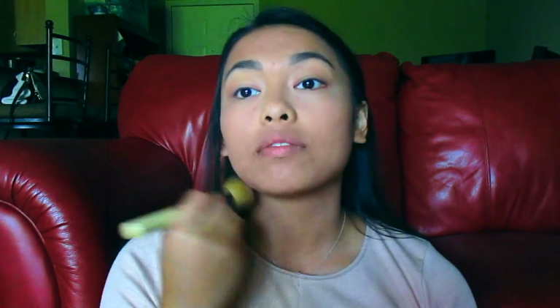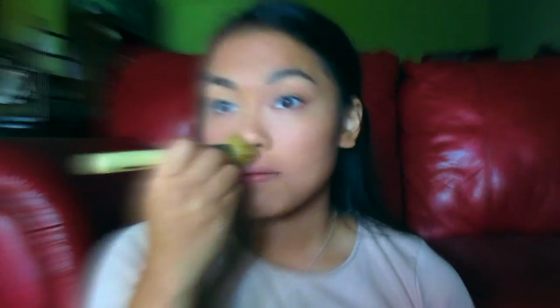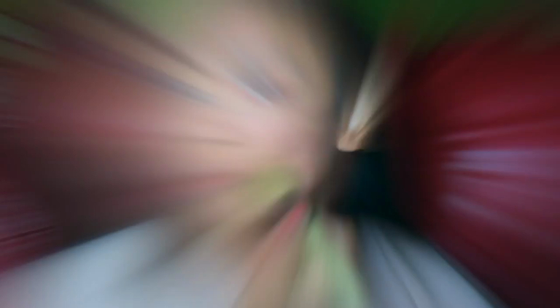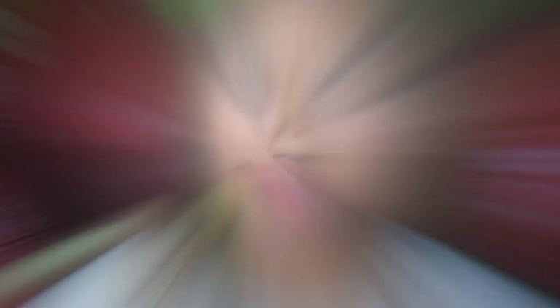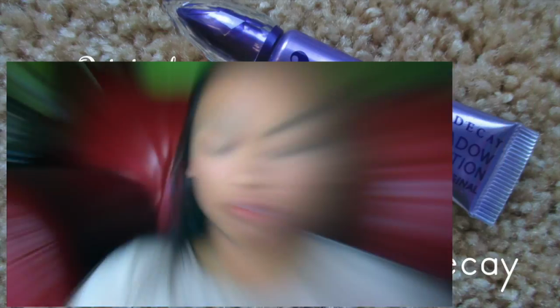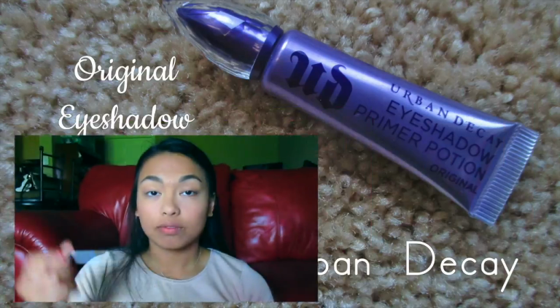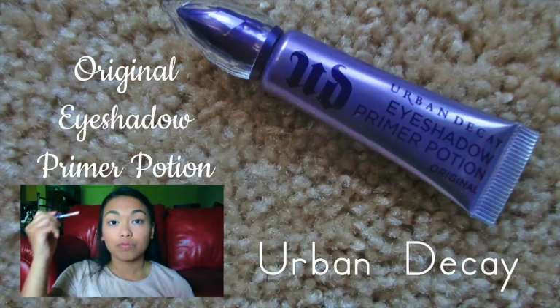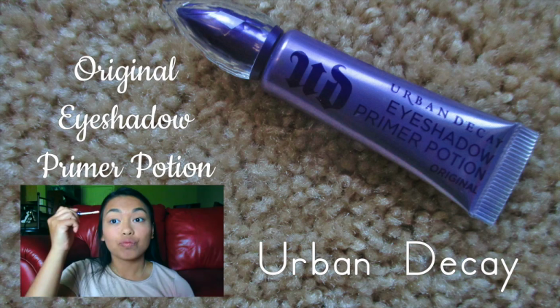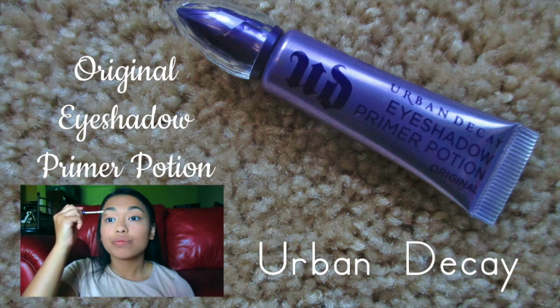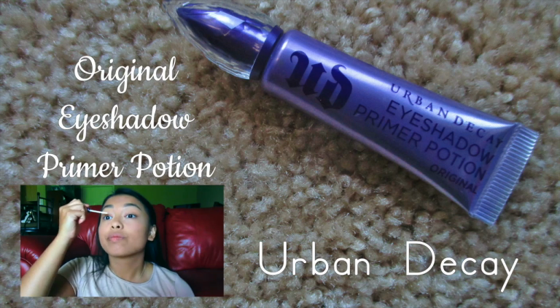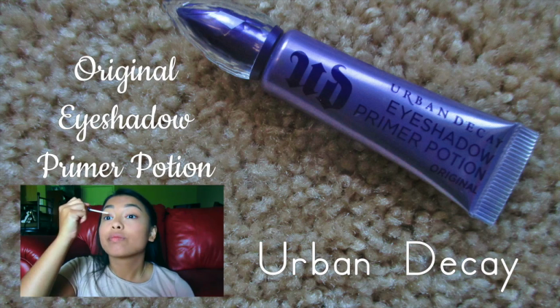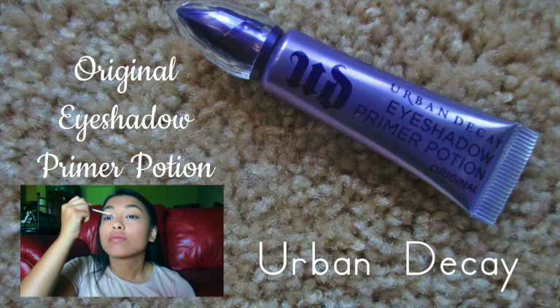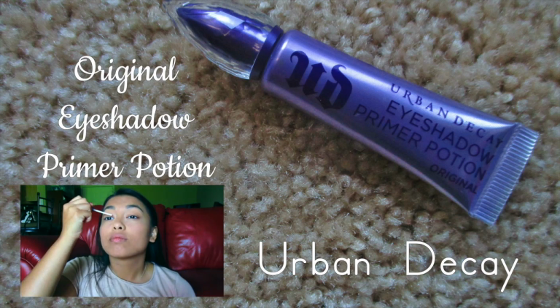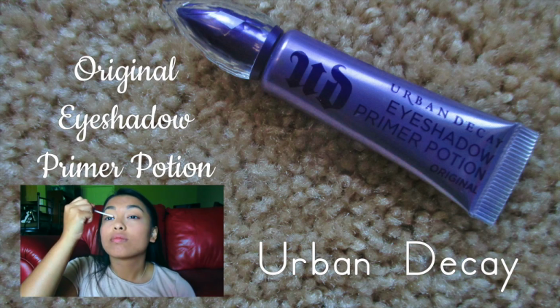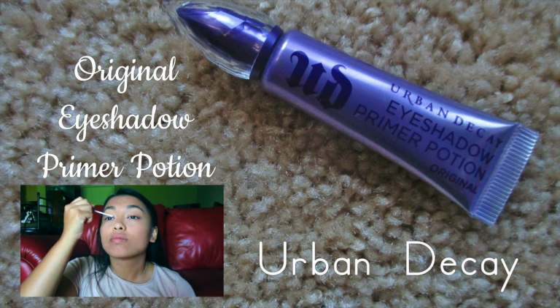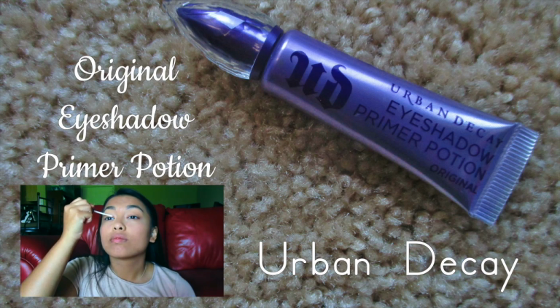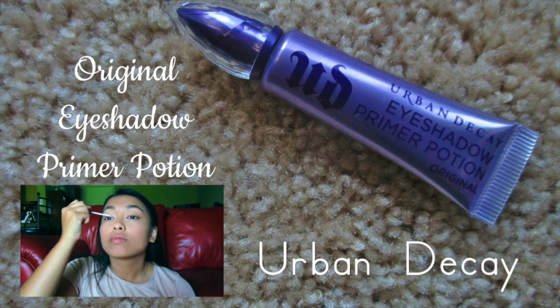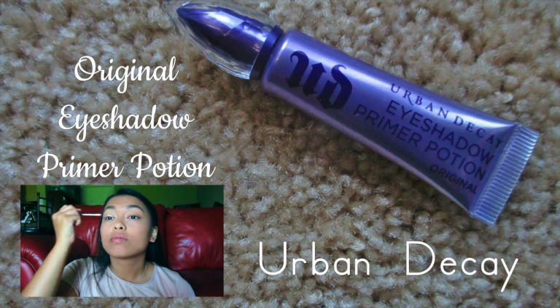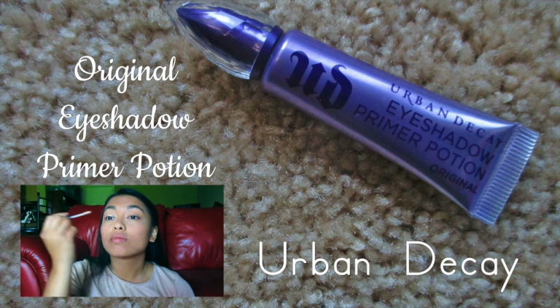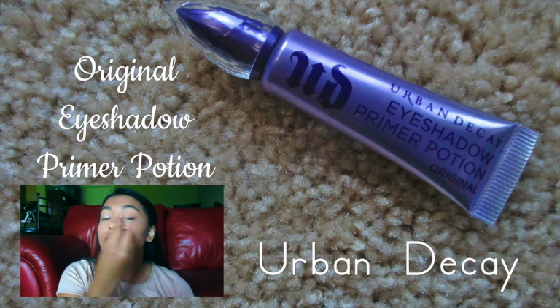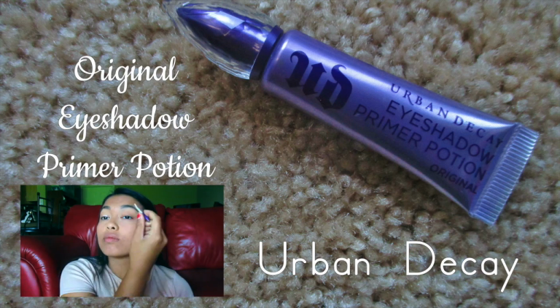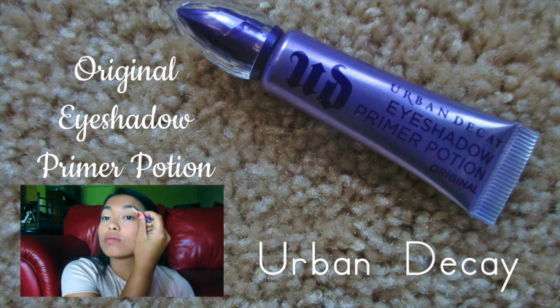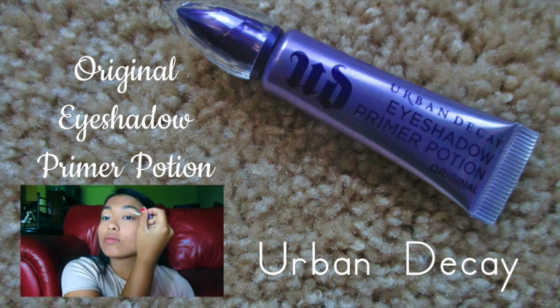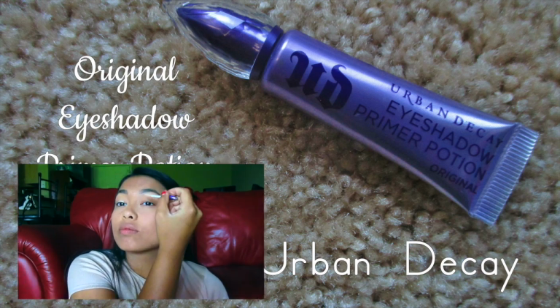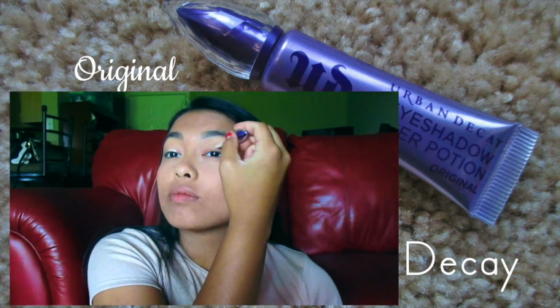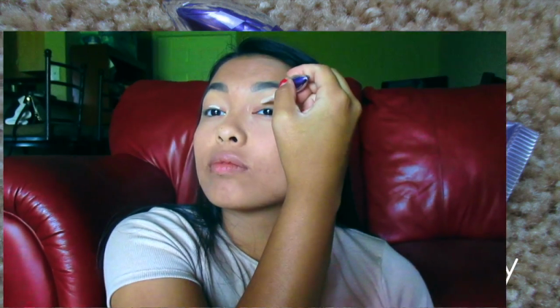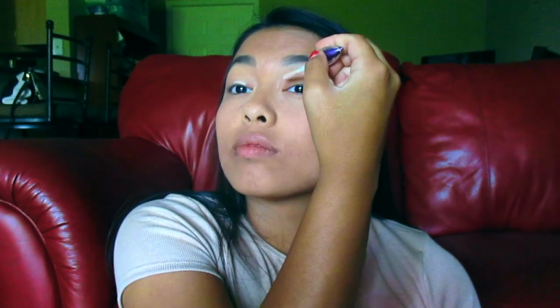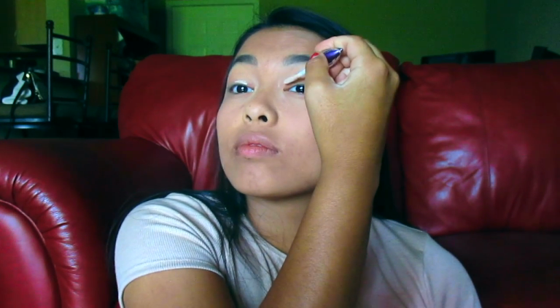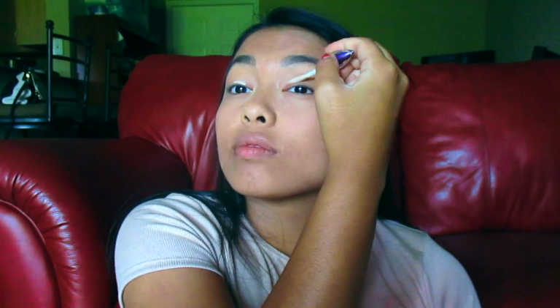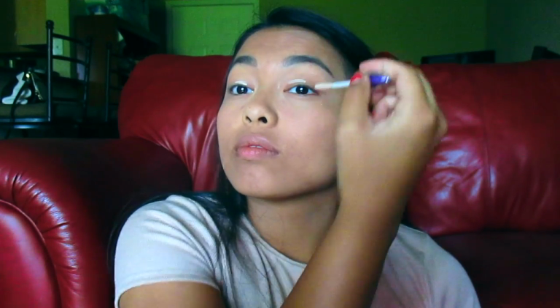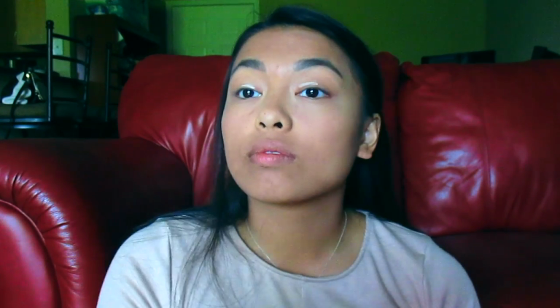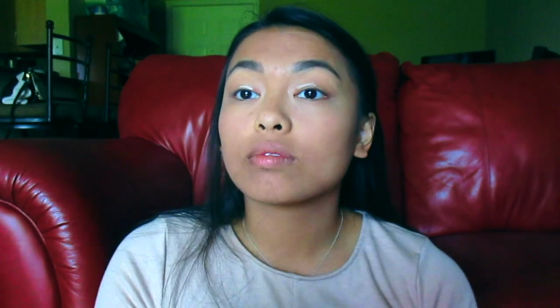For eyes, I'm going to start by priming them with the Urban Decay Original Eyeshadow Primer Potion.